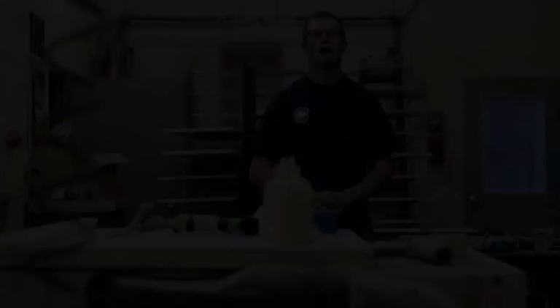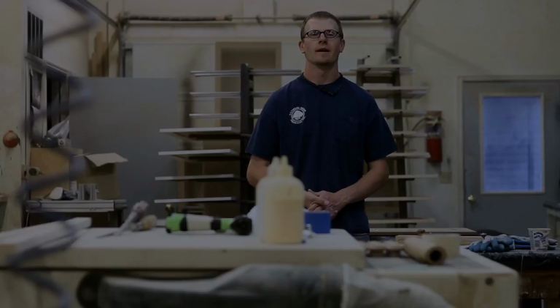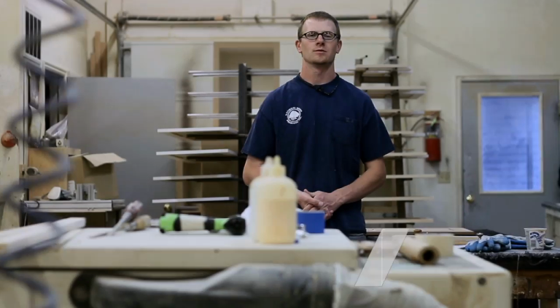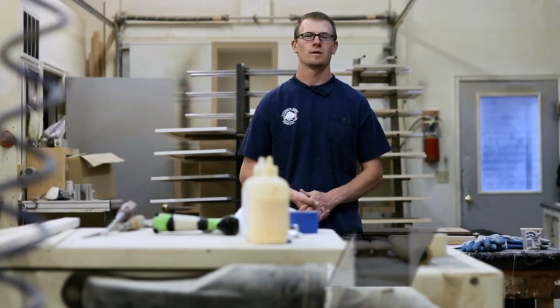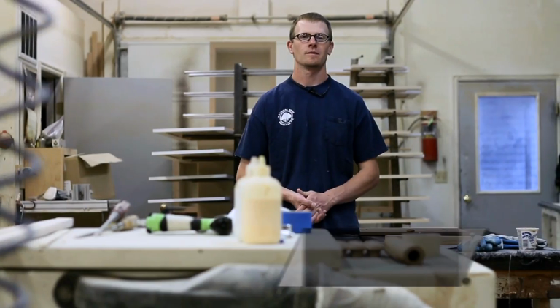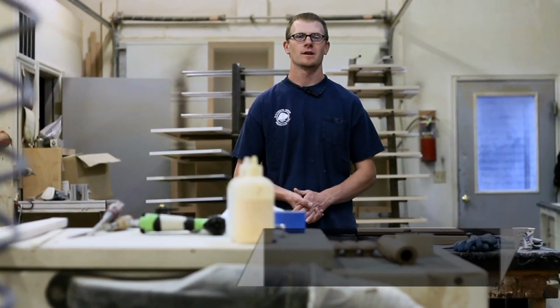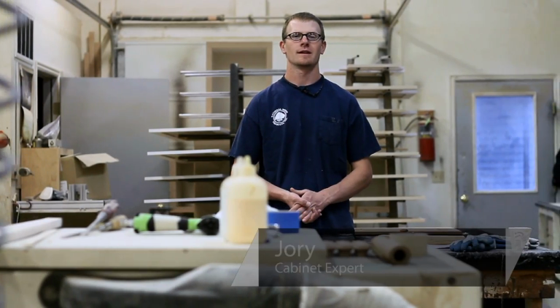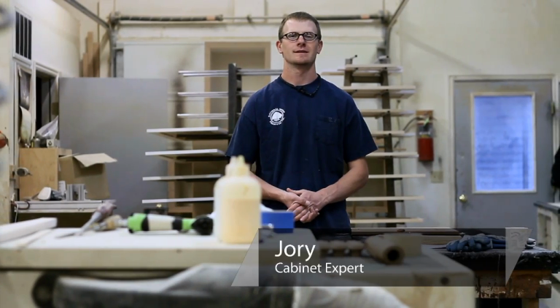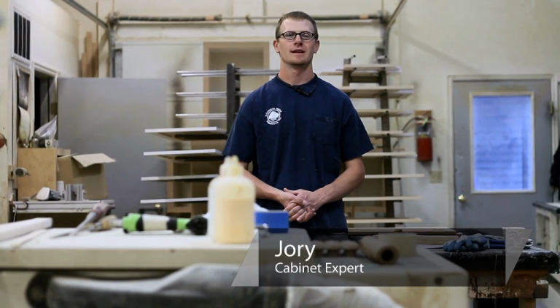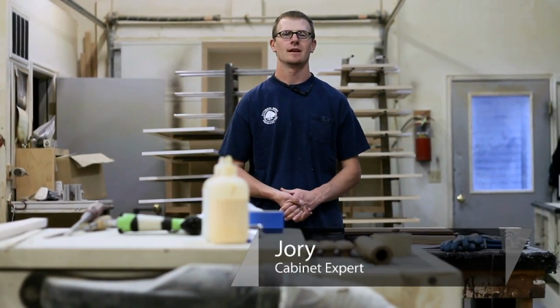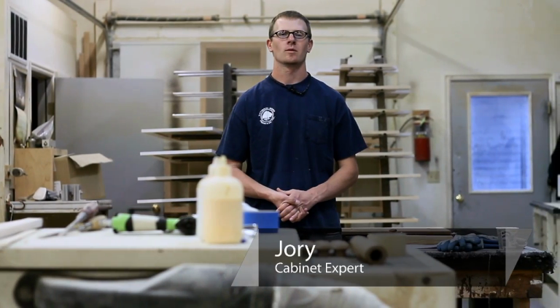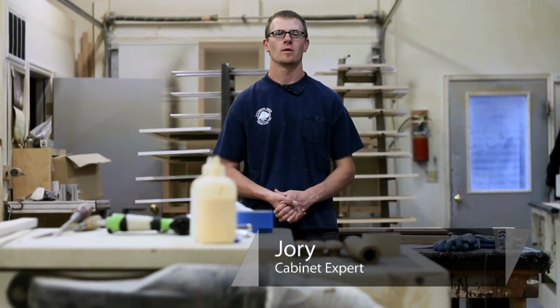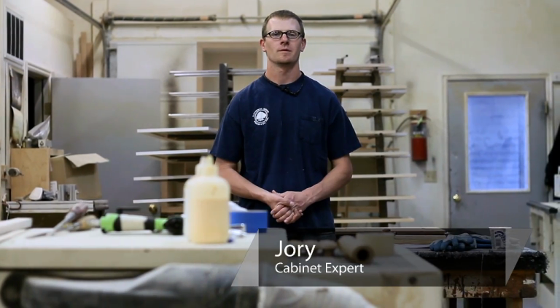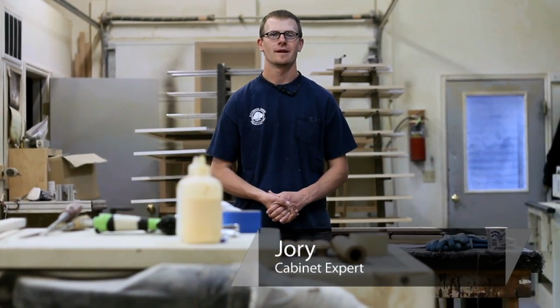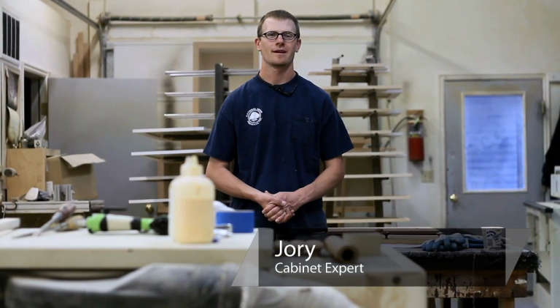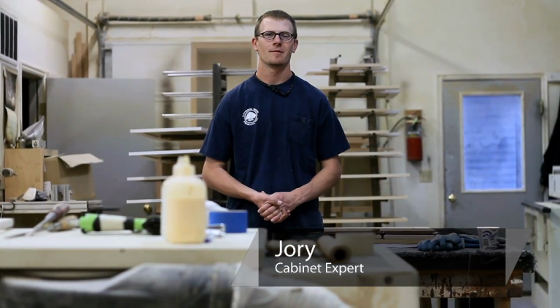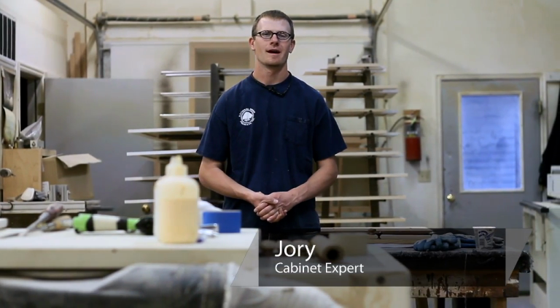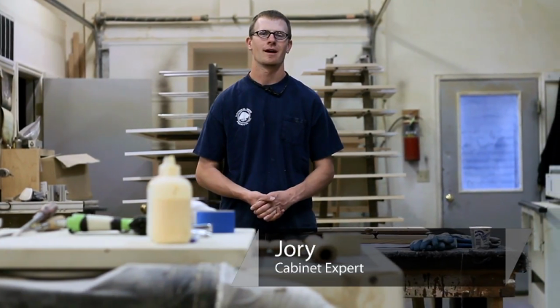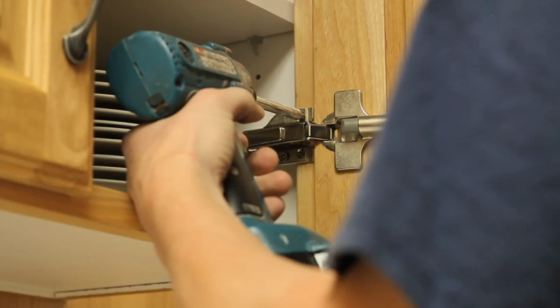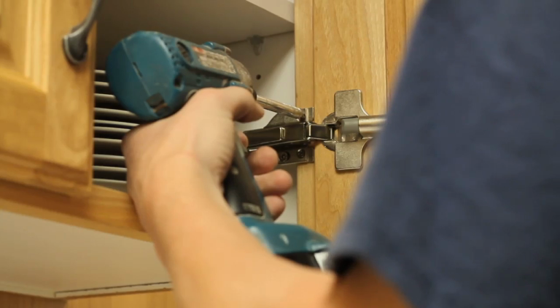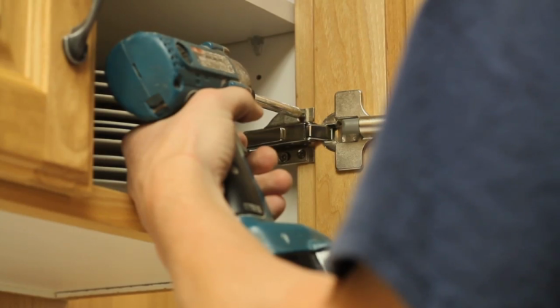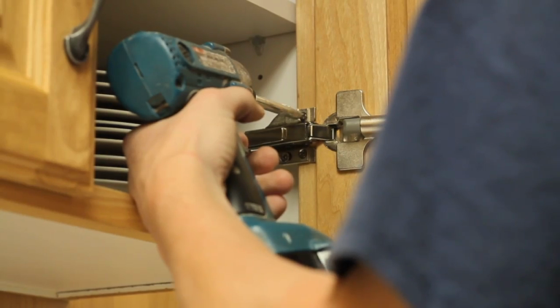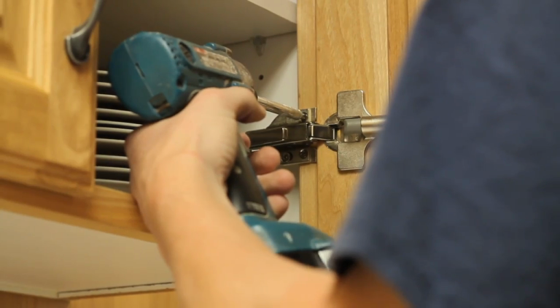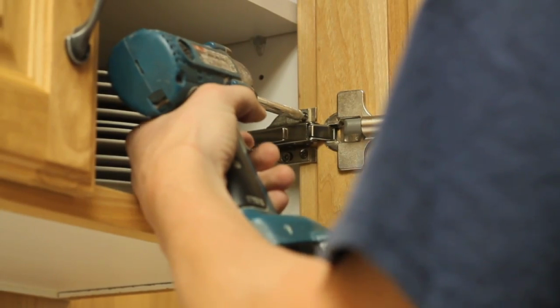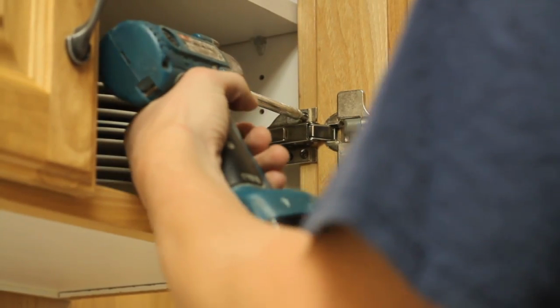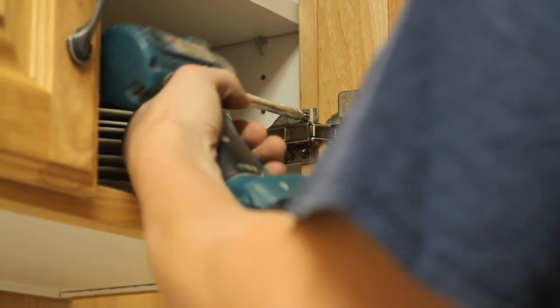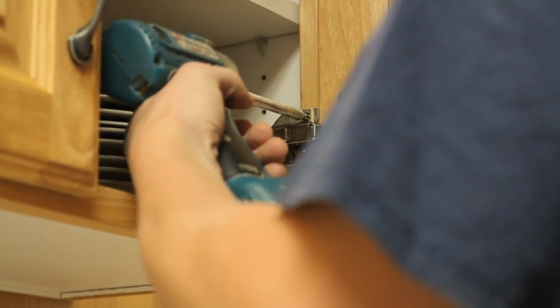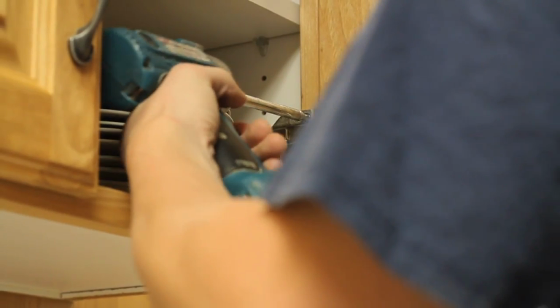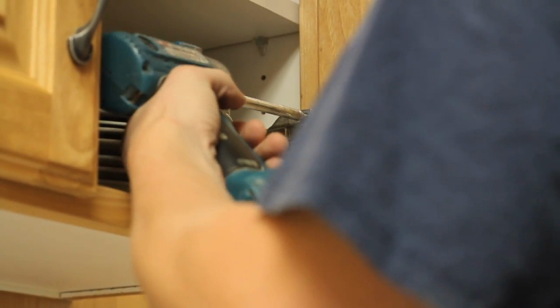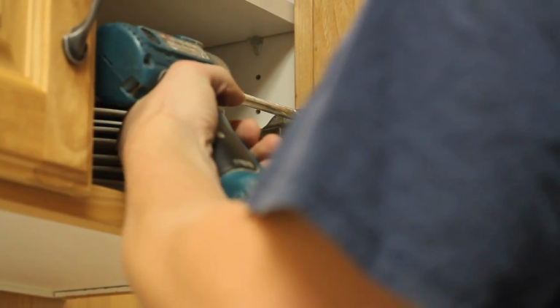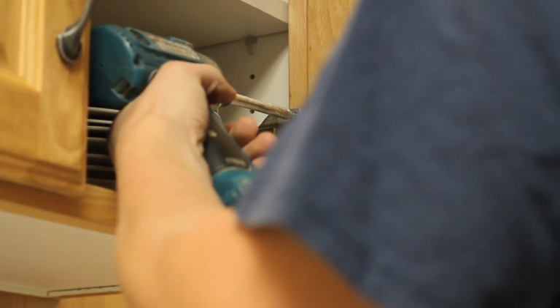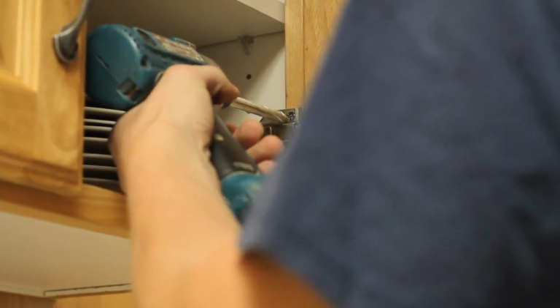Hi, I'm Jory from Salt Lake City and we're going to be talking about how to fix a loose screw on a hinge.